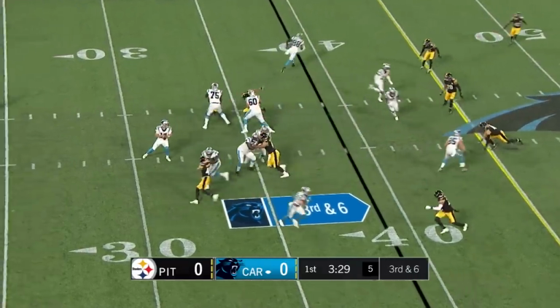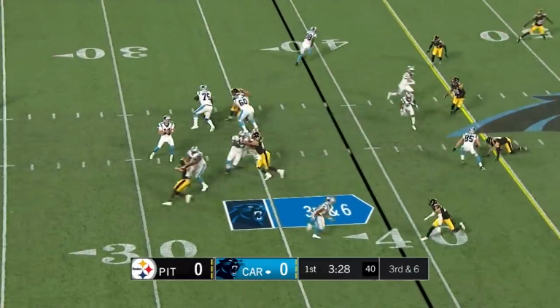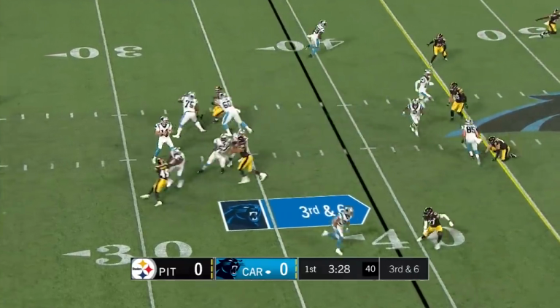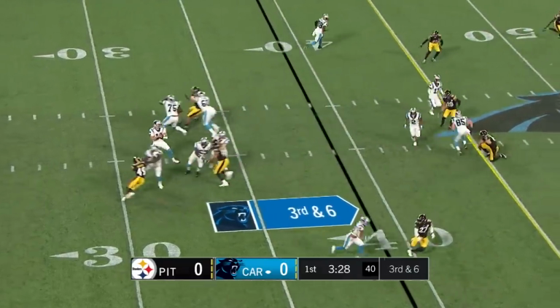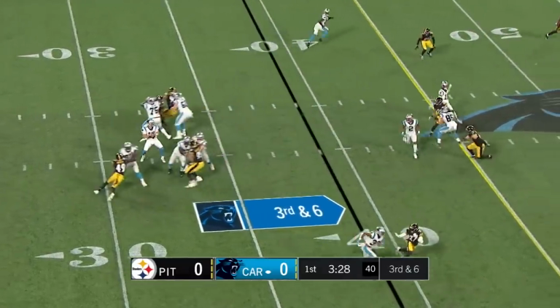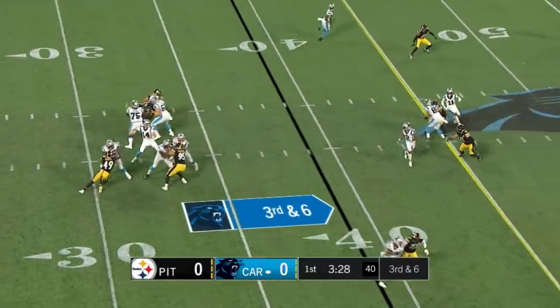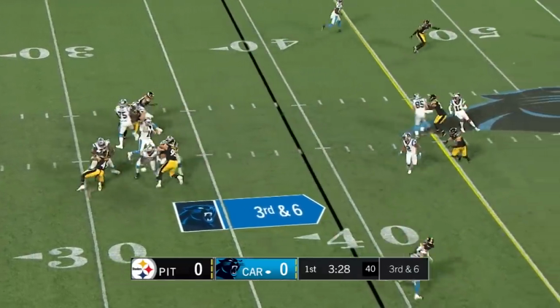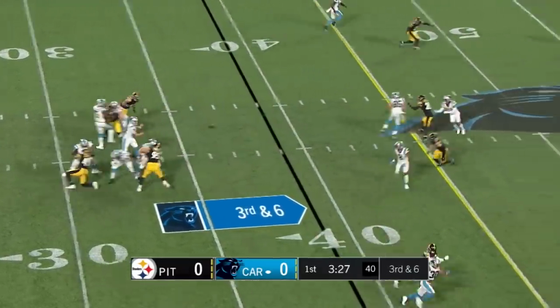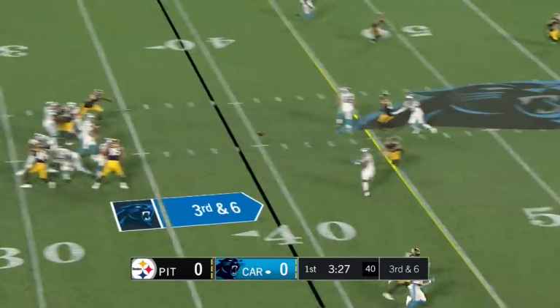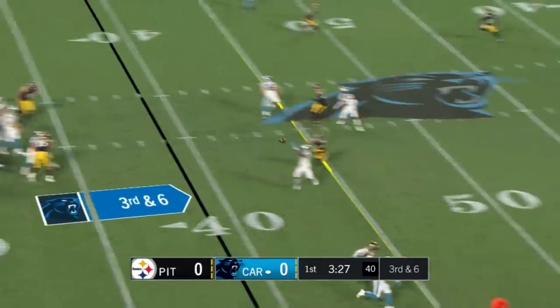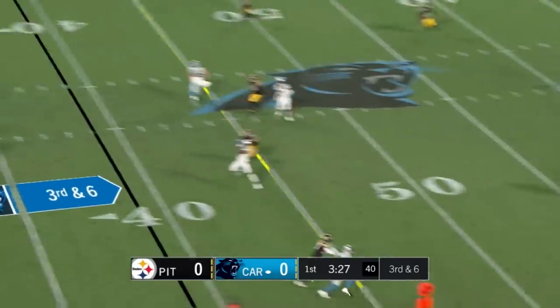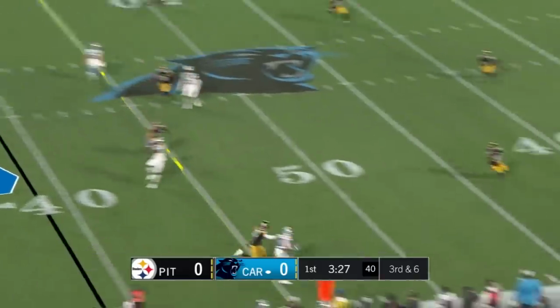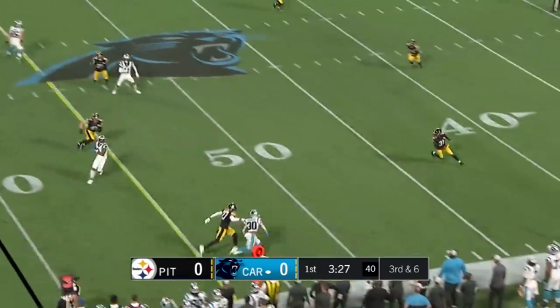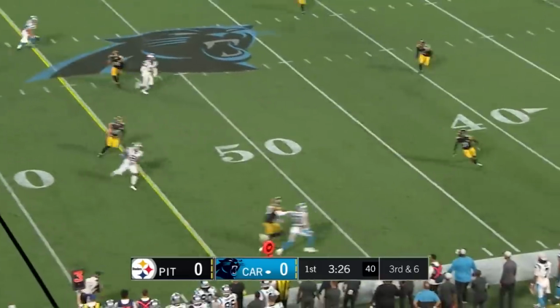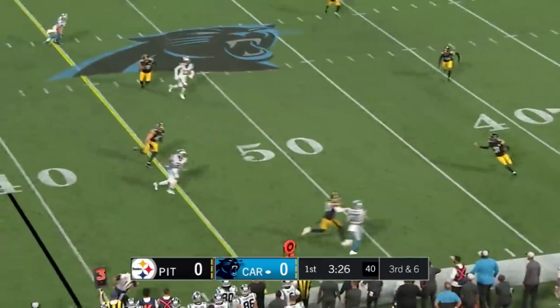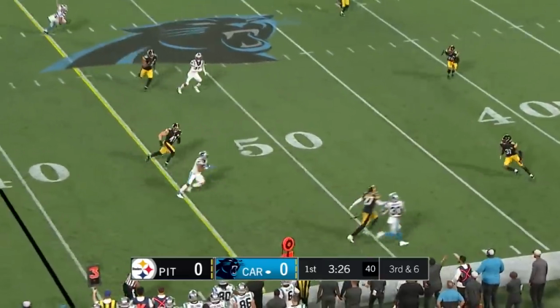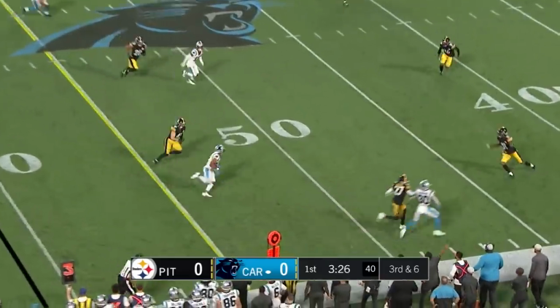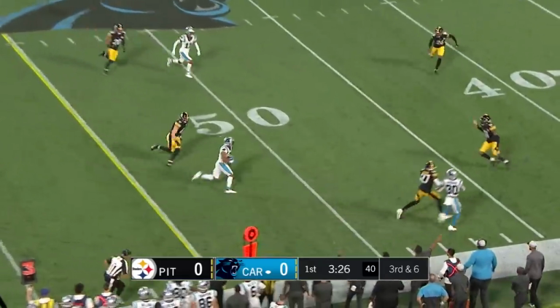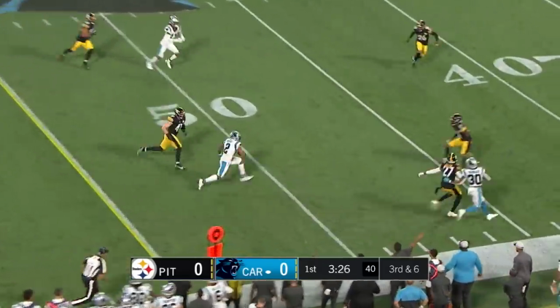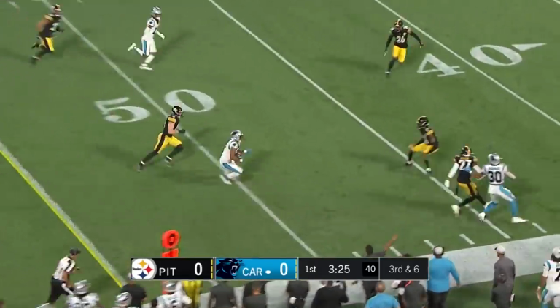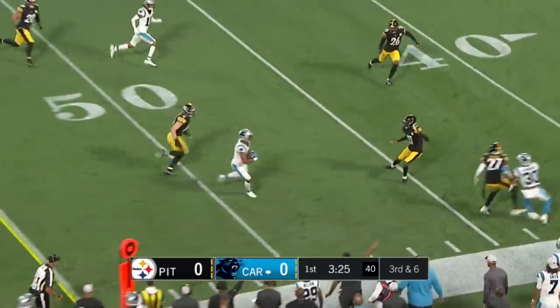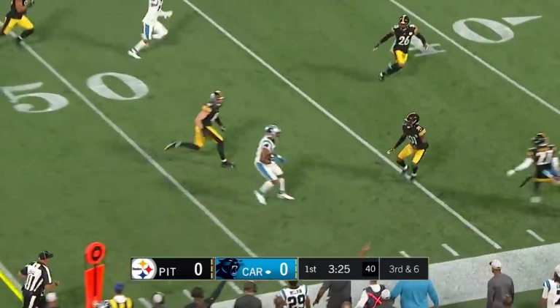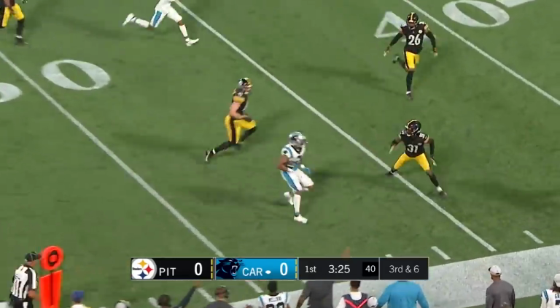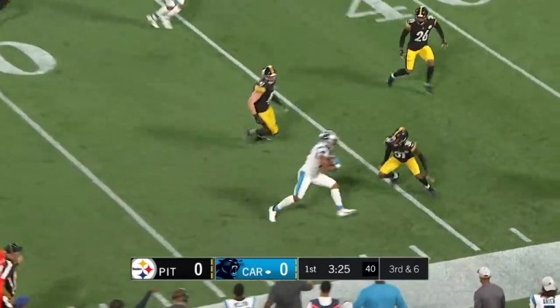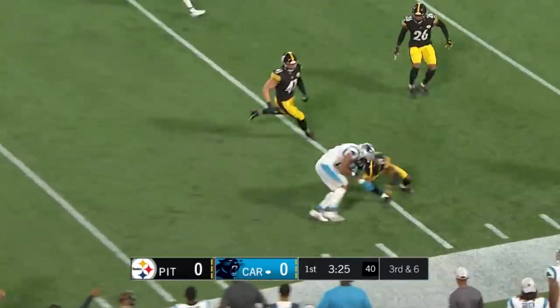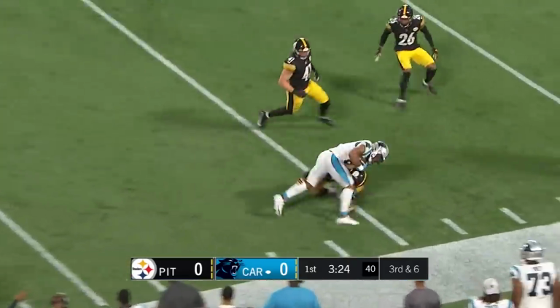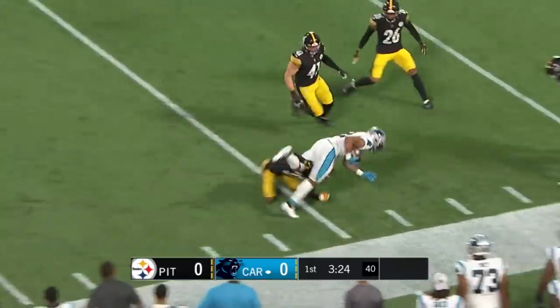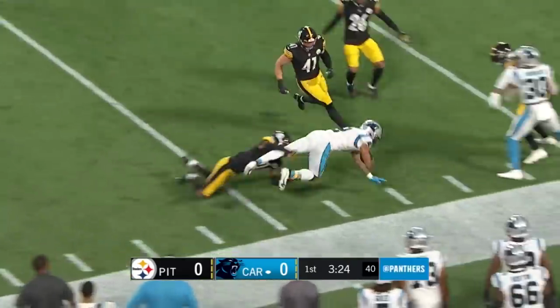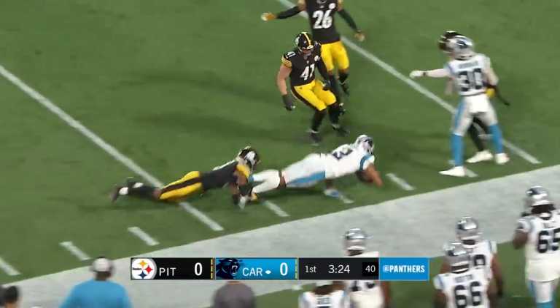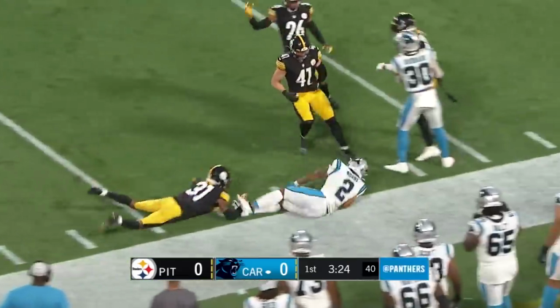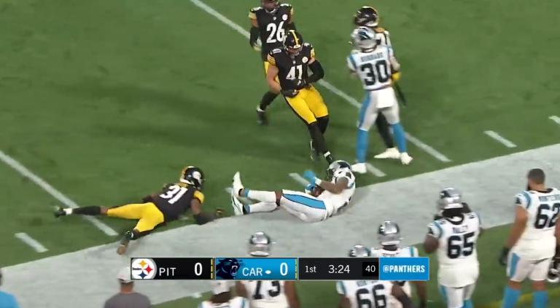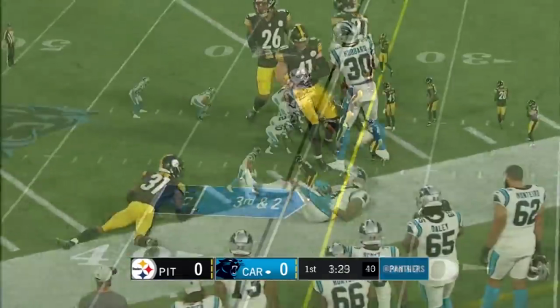Trips up top. Sam, middle of the field — open DJ, first down. Down inside the fourth.